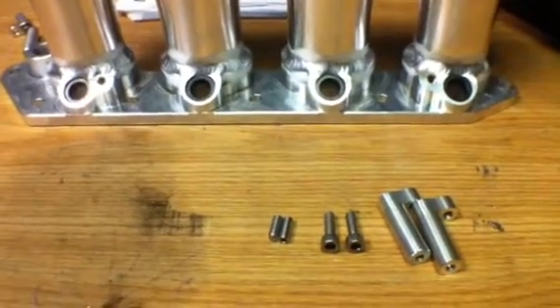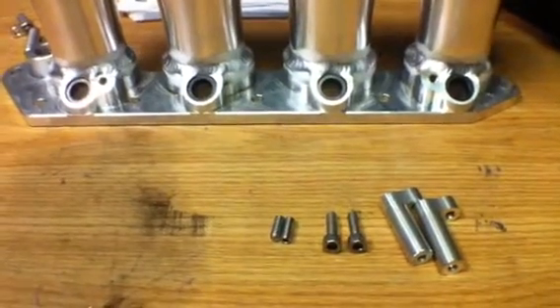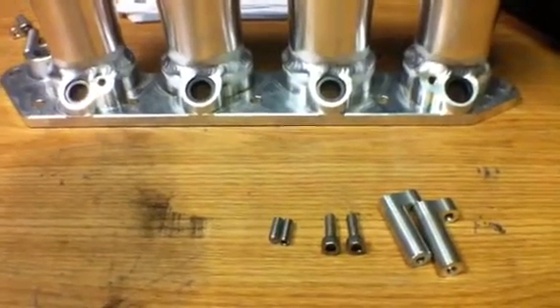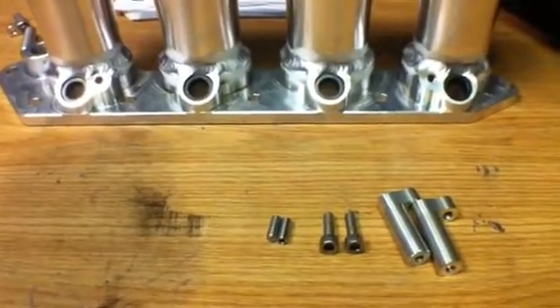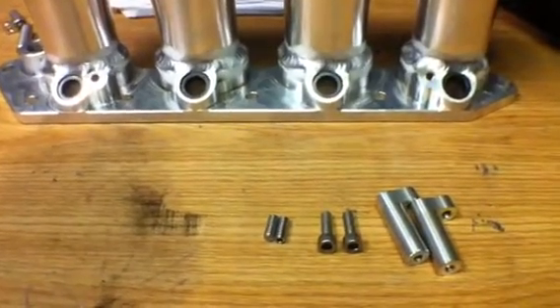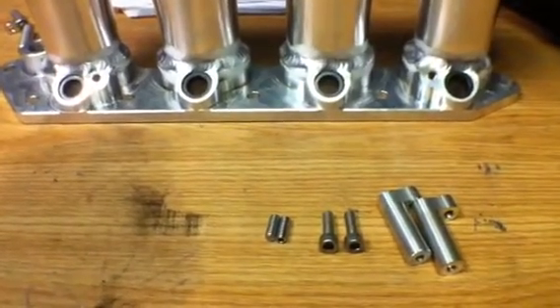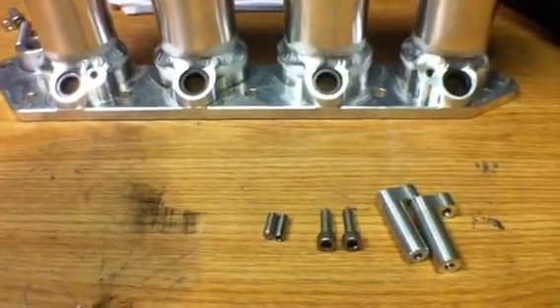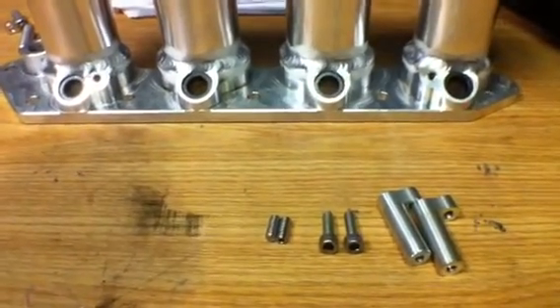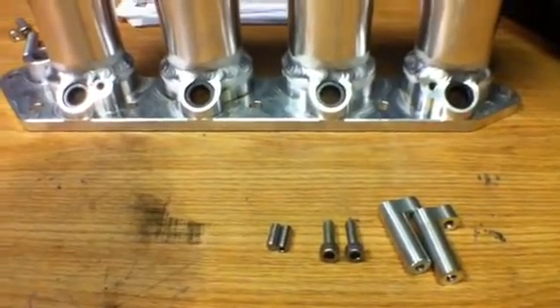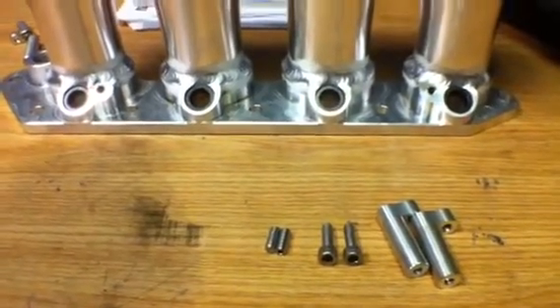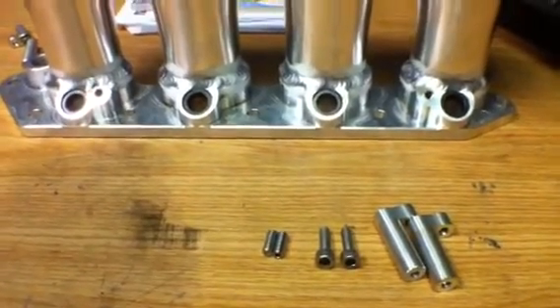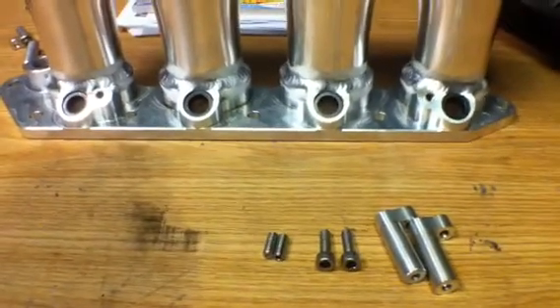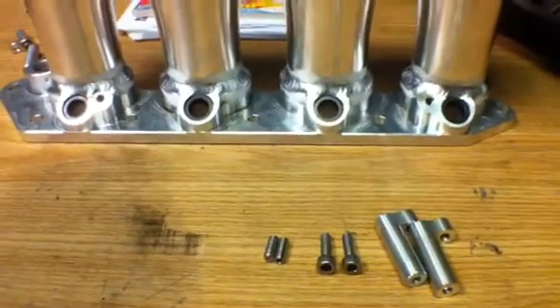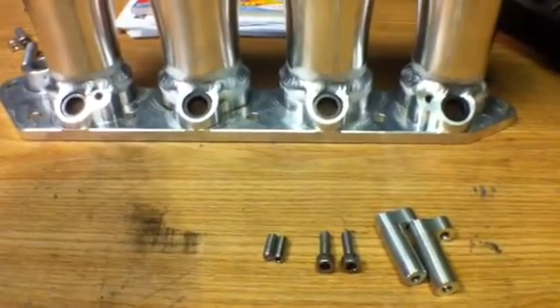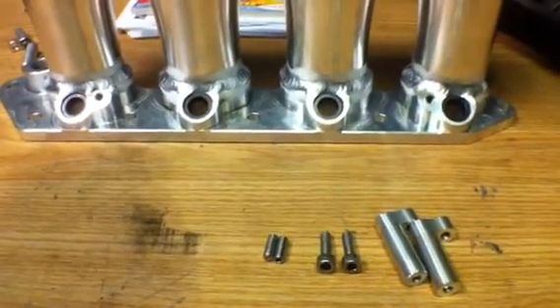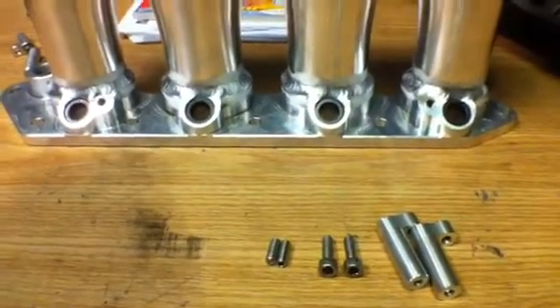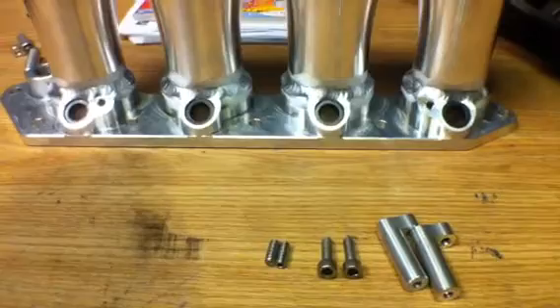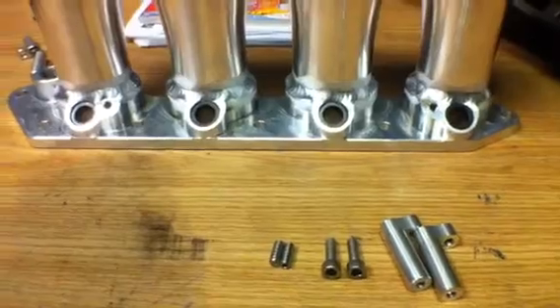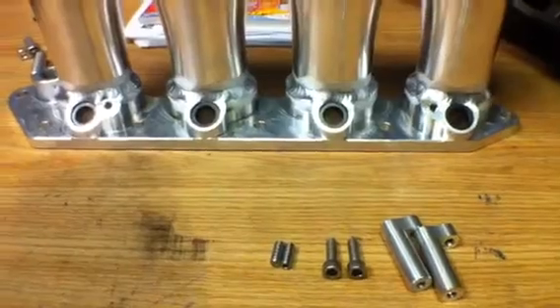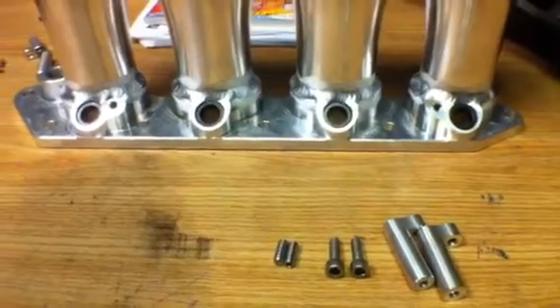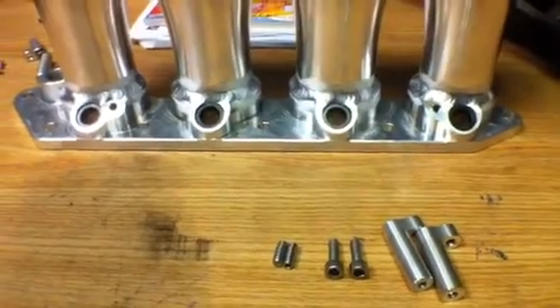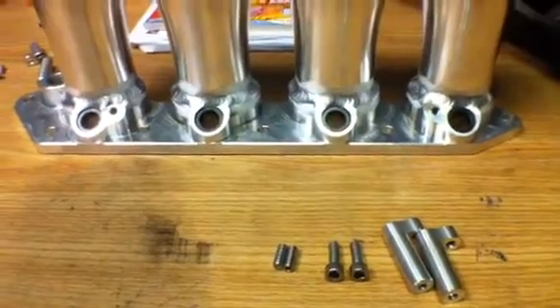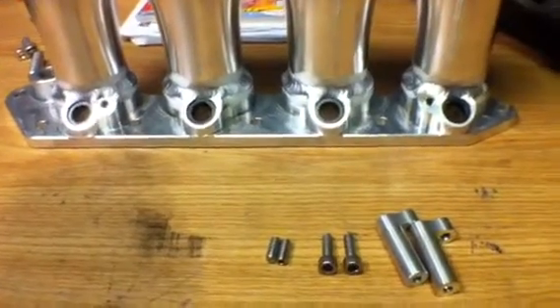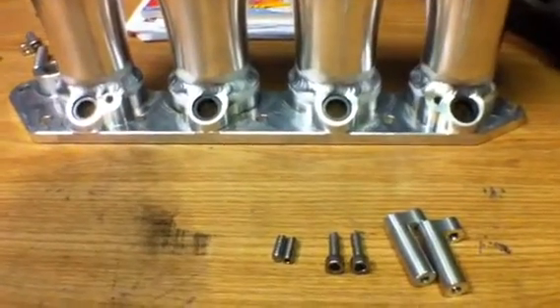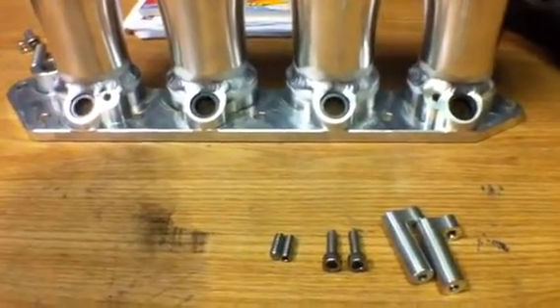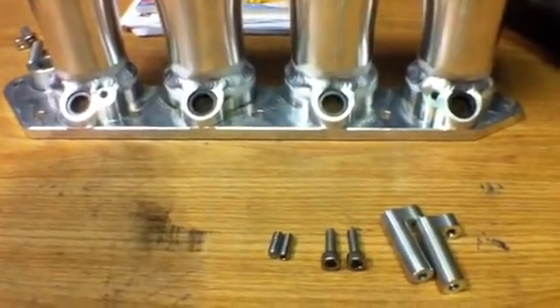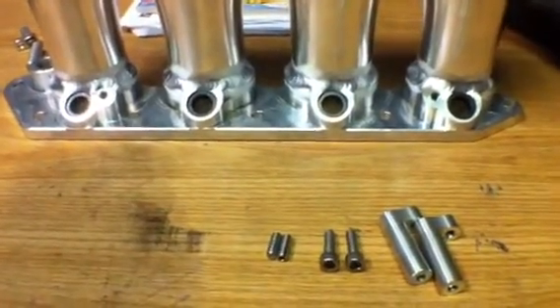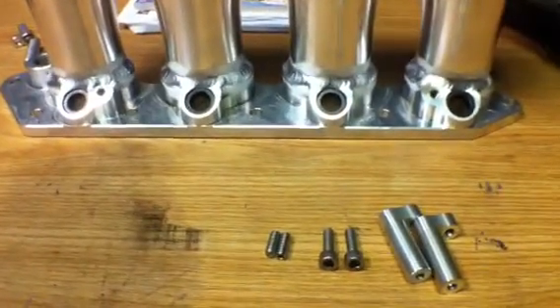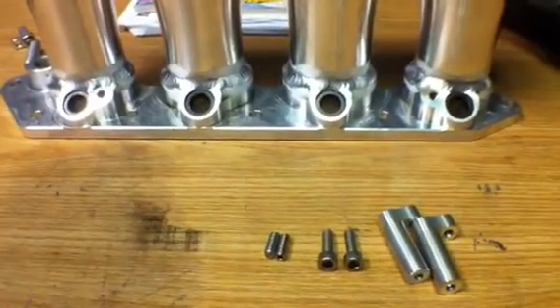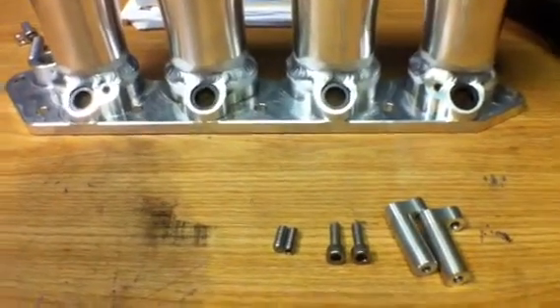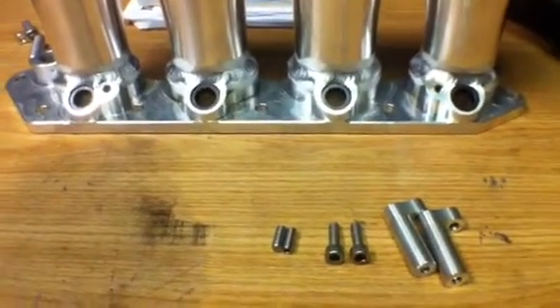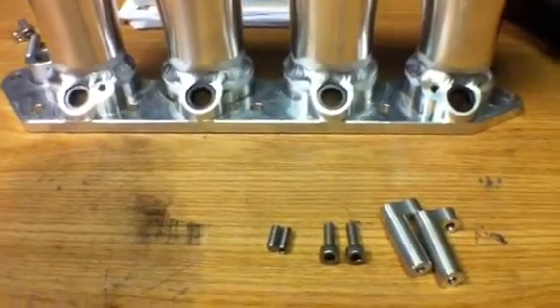What's up guys? Brad from AFI Turbo here. Just want to walk you through installing the fuel rail onto your B-Series intake manifold.